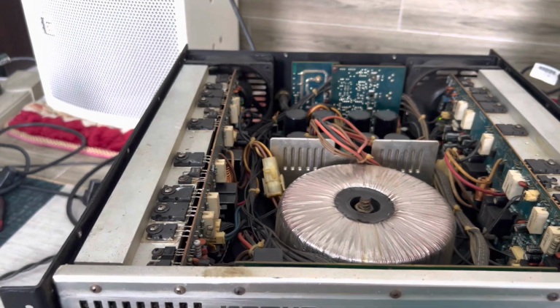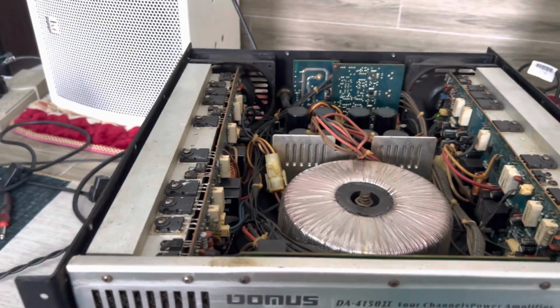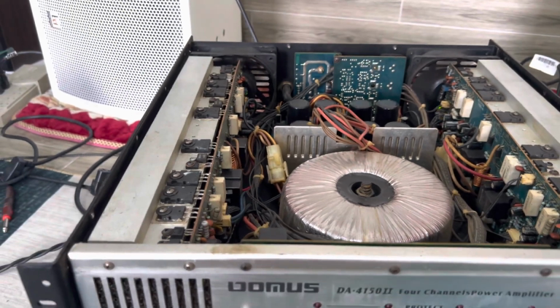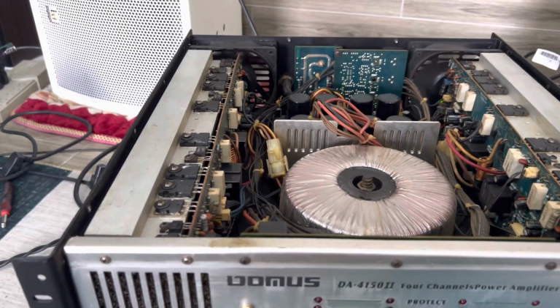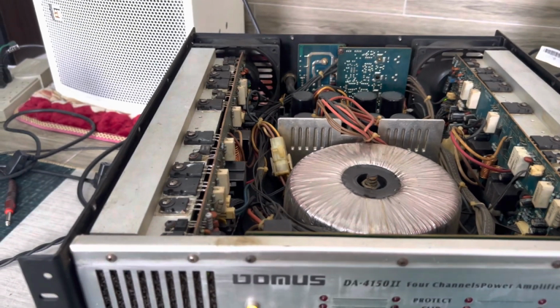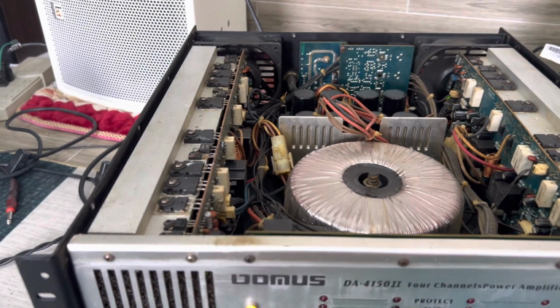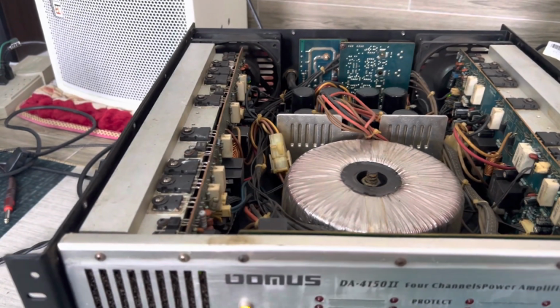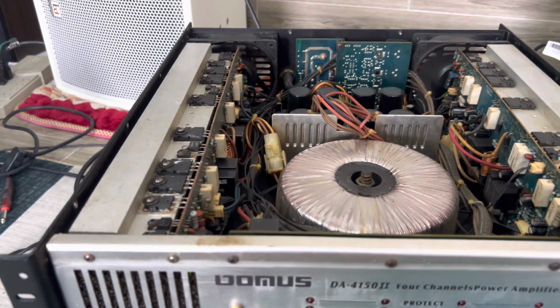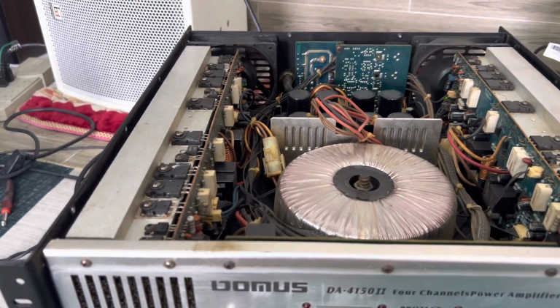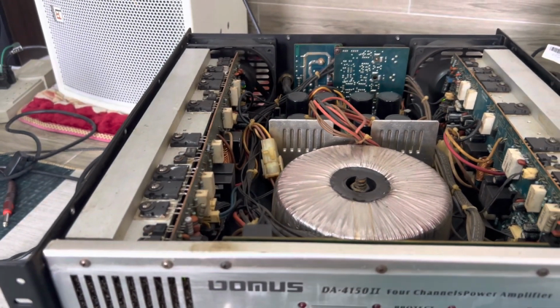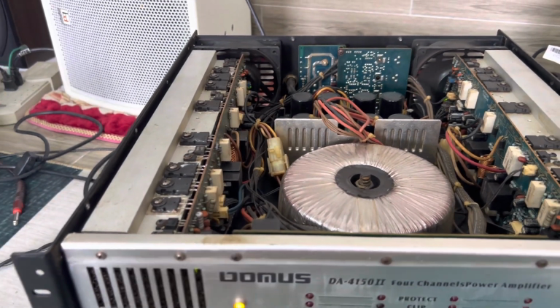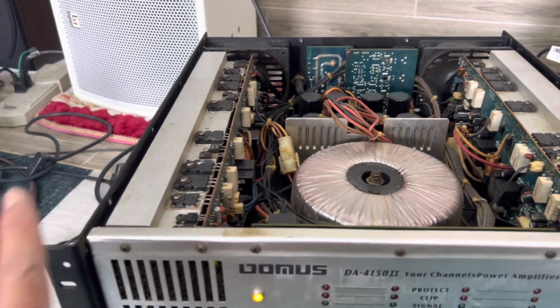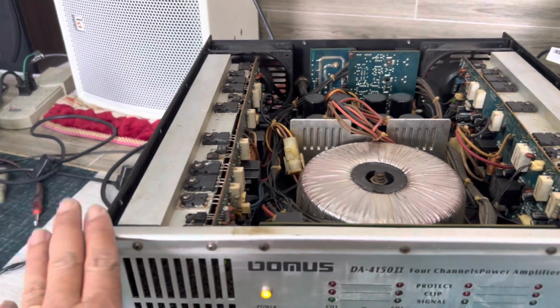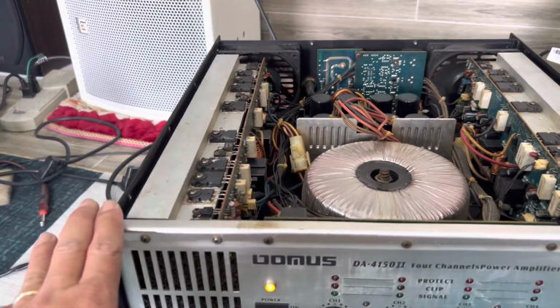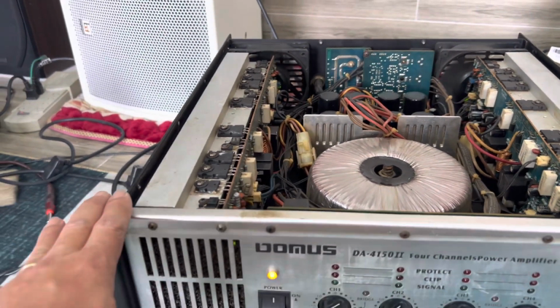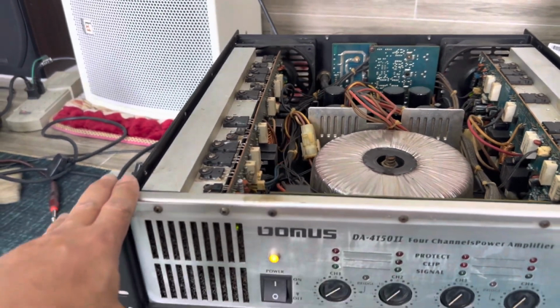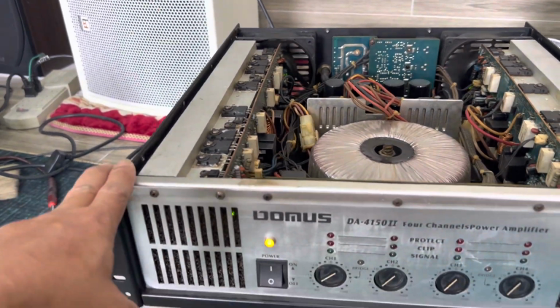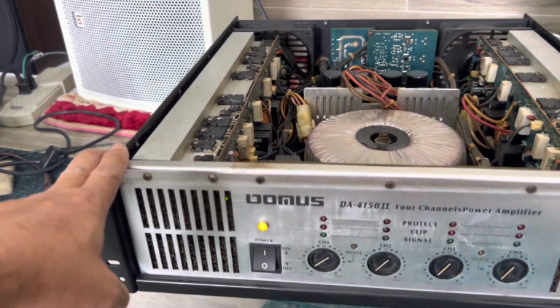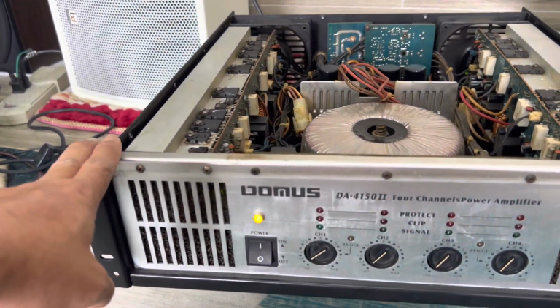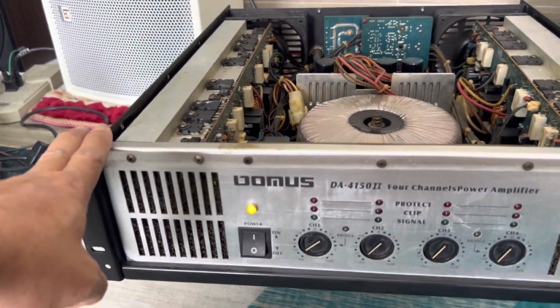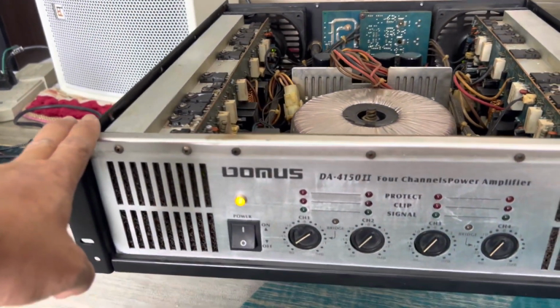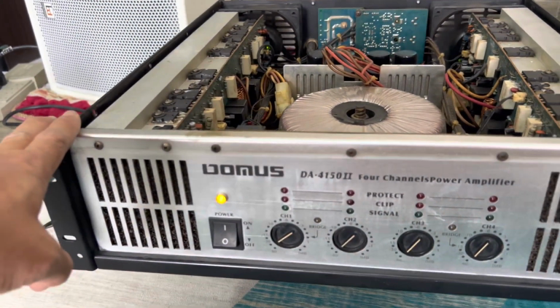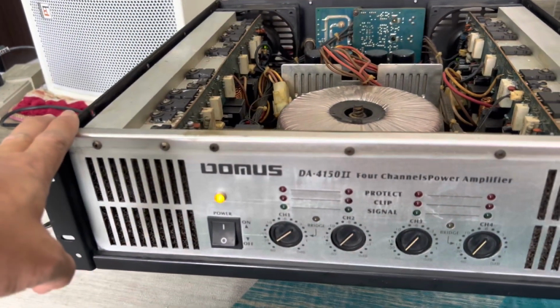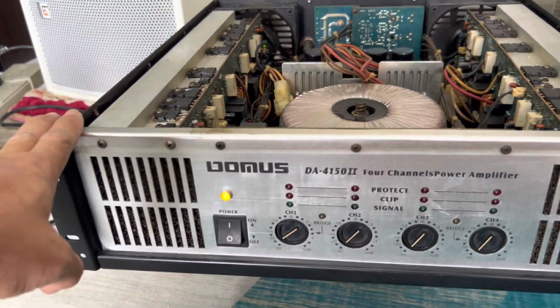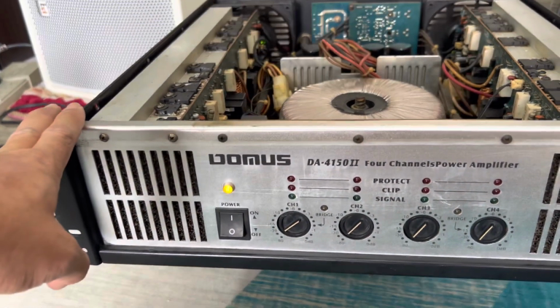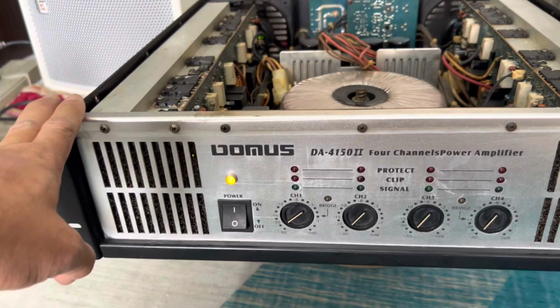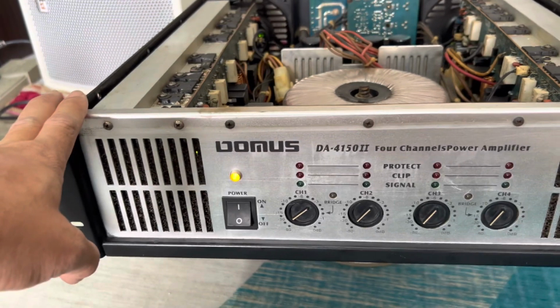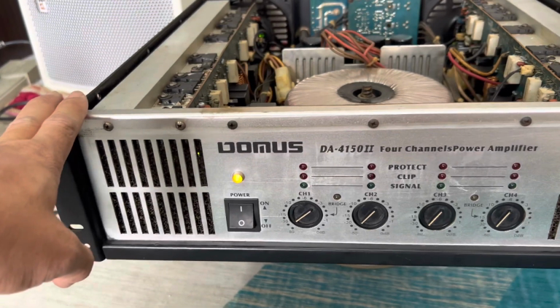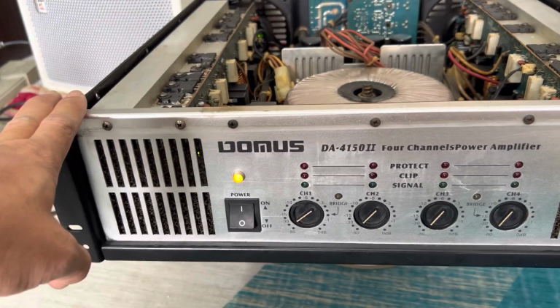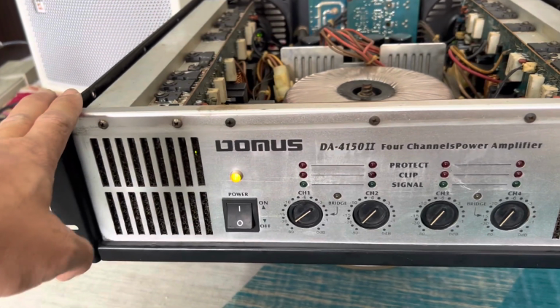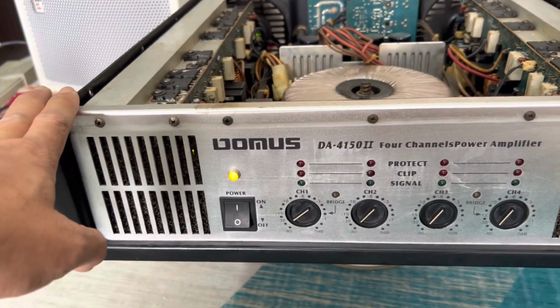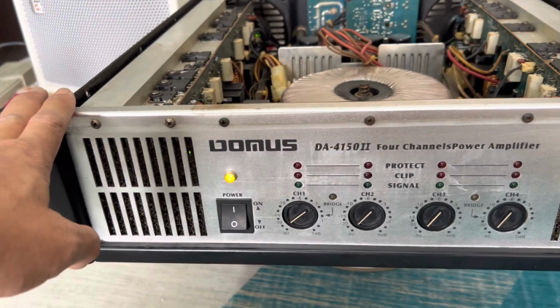Hi, welcome! Today I will introduce you to my friends. This is a Japanese brand push amplifier — Đô Mốt.